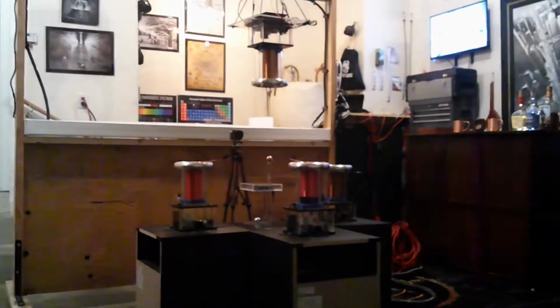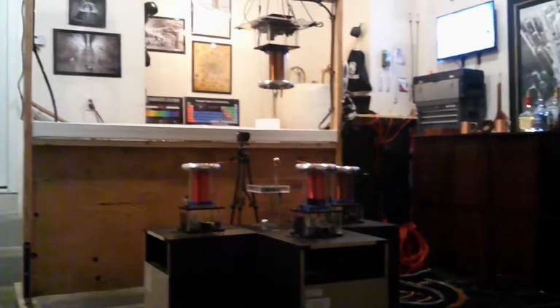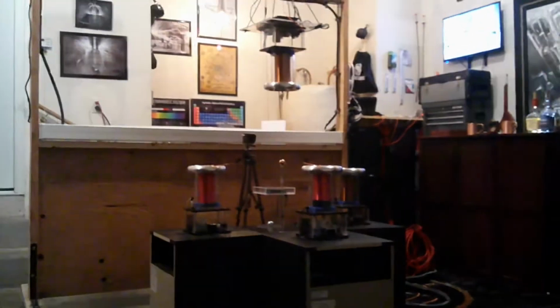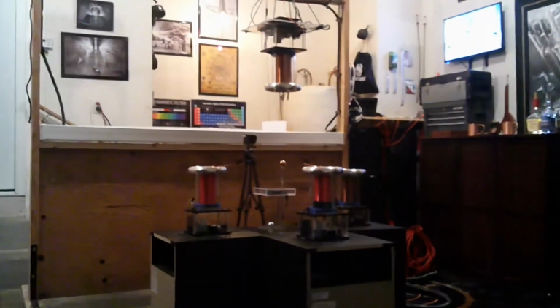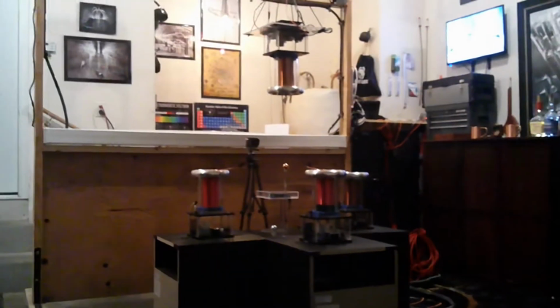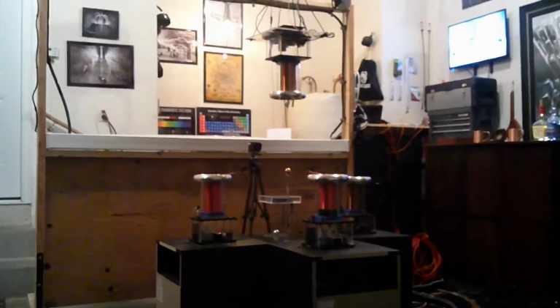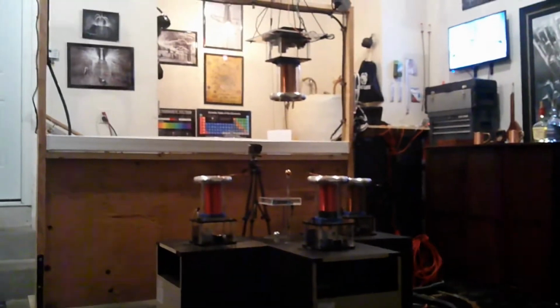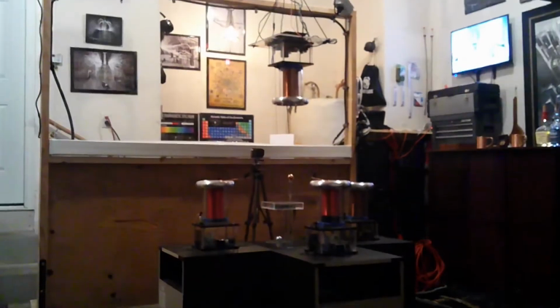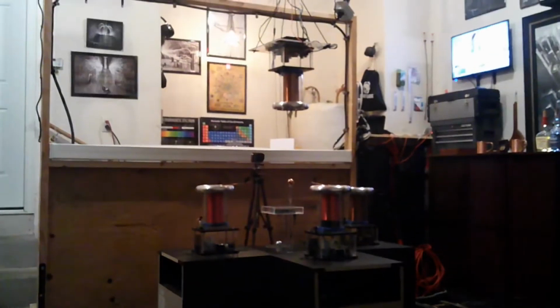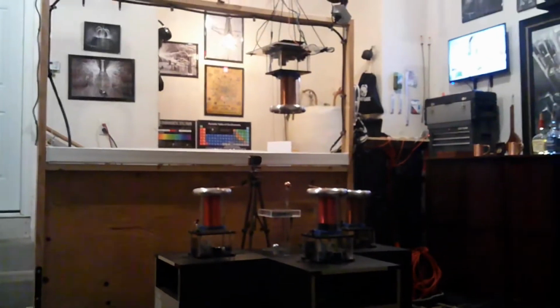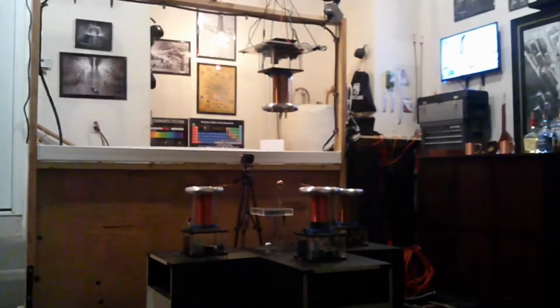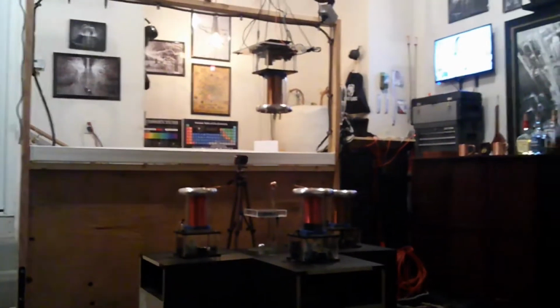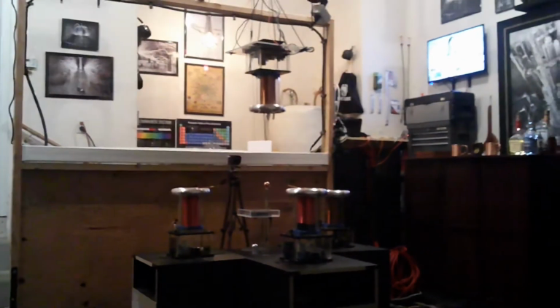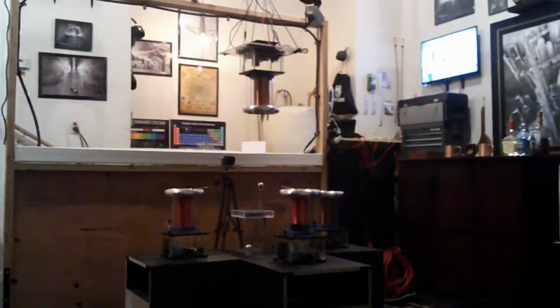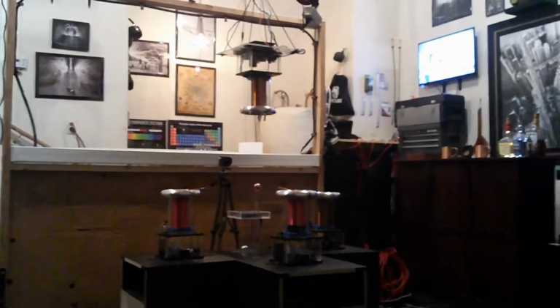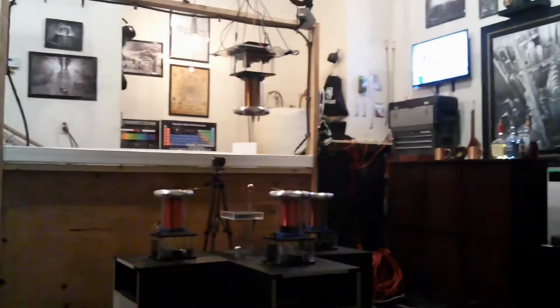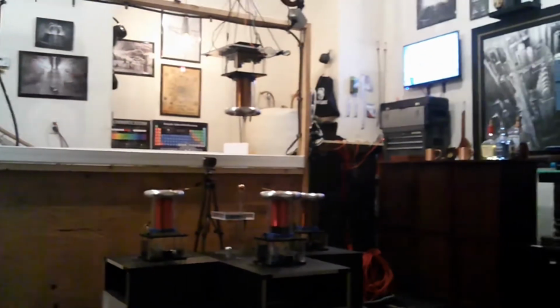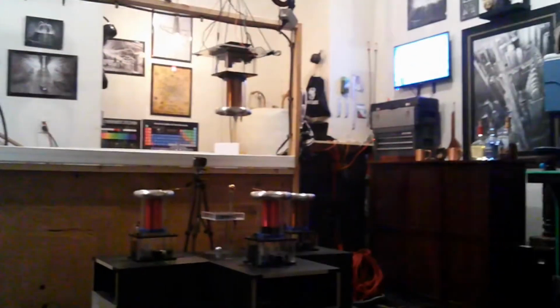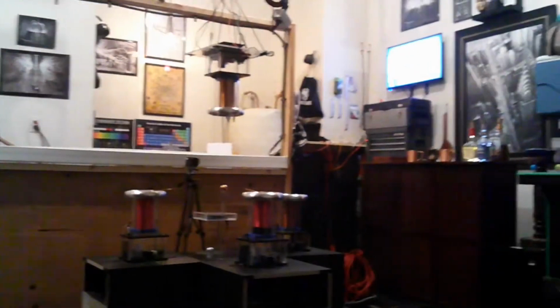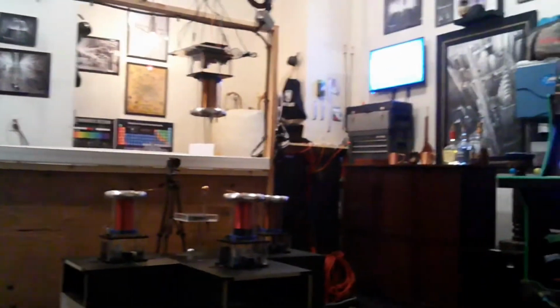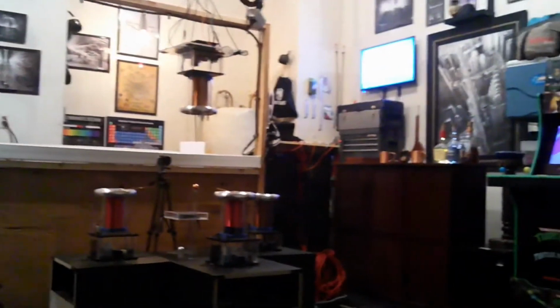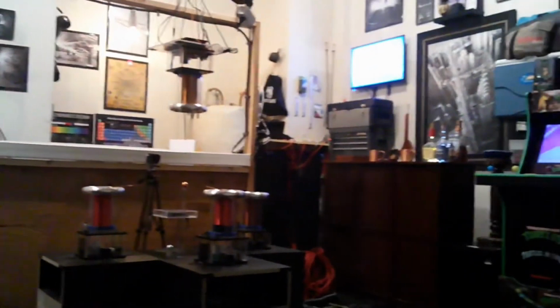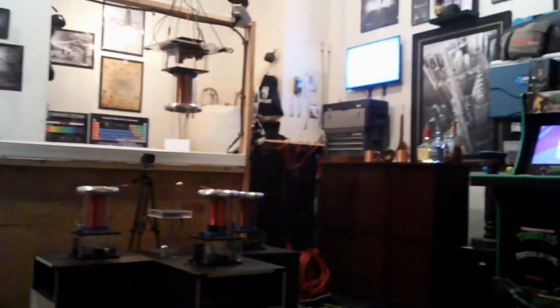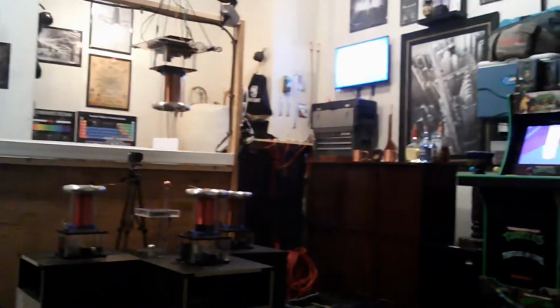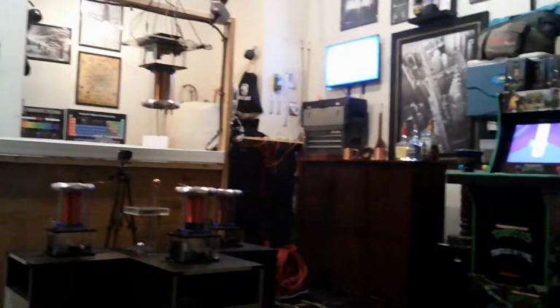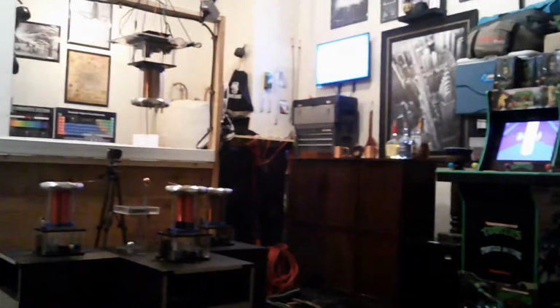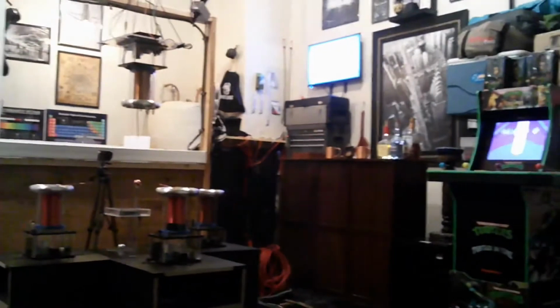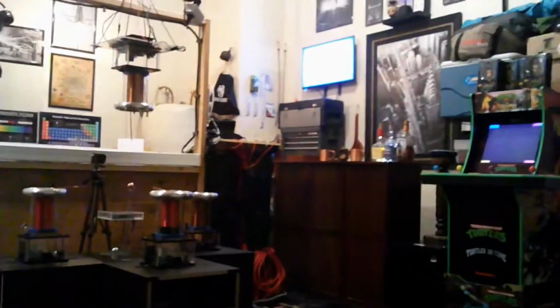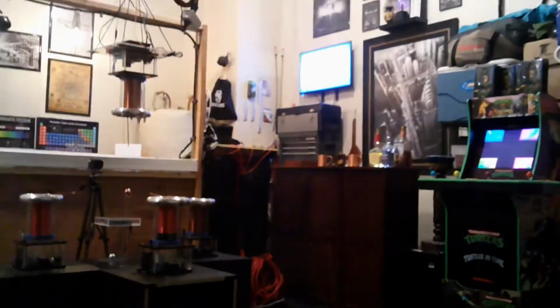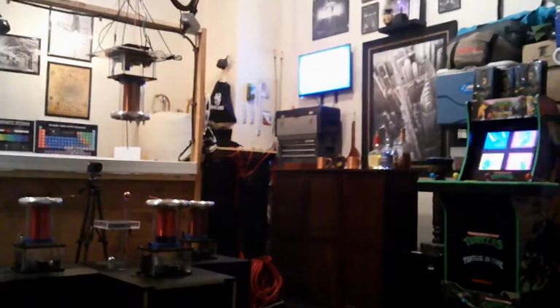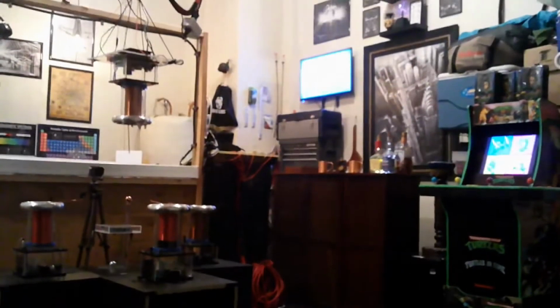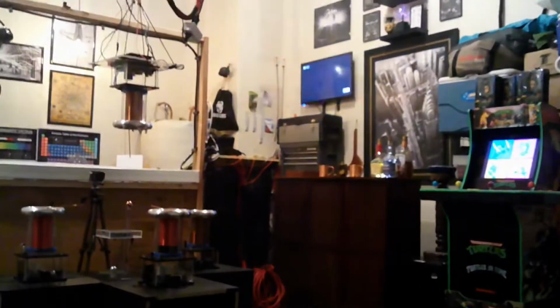Welcome back to the Secrets of Tesla Coil. Thank you for your patience — I know it's been a long year and a half for everybody.